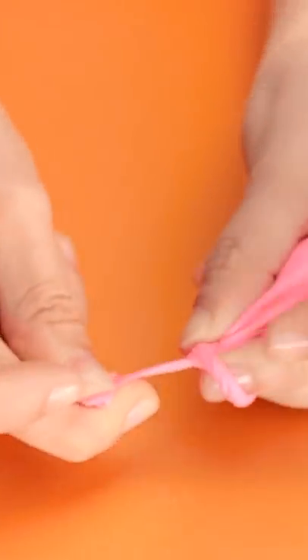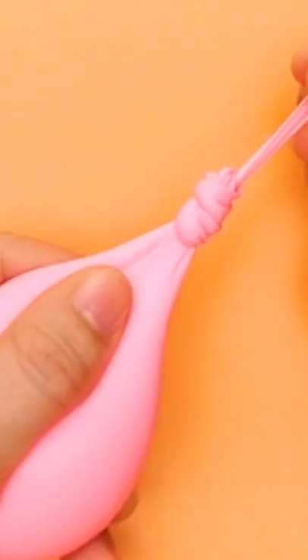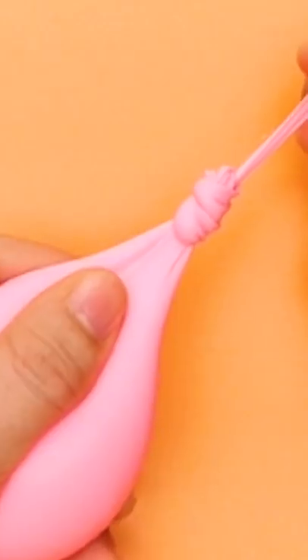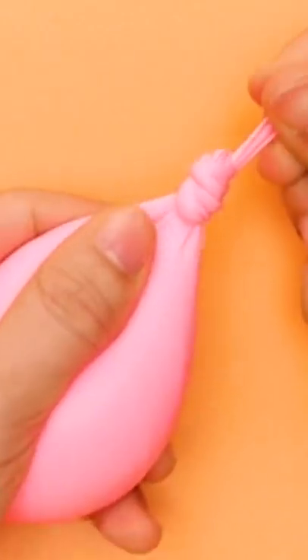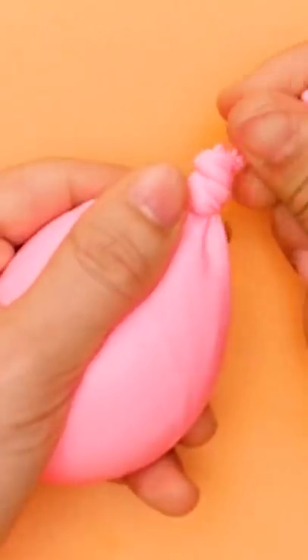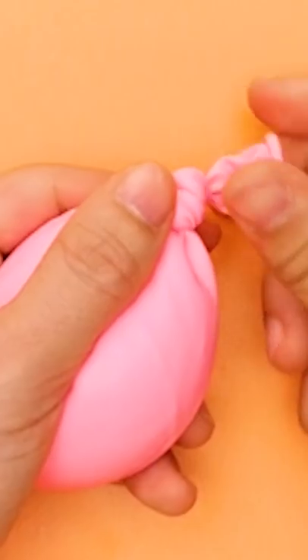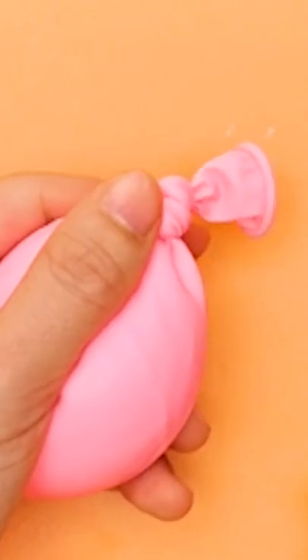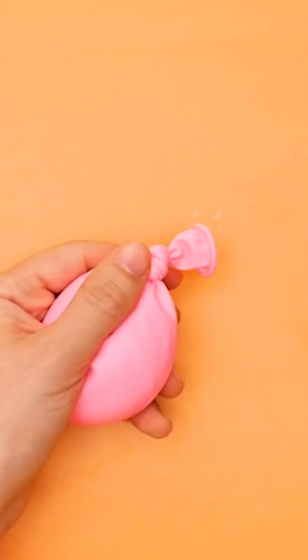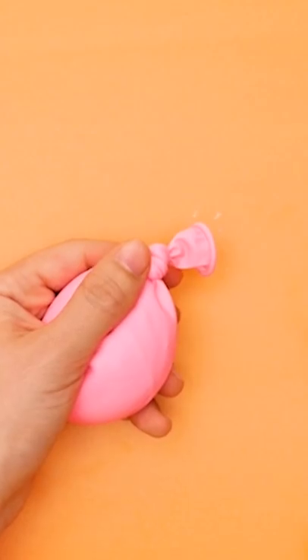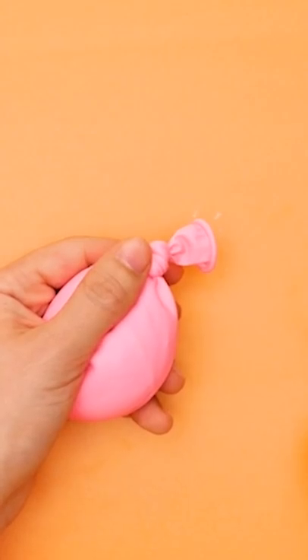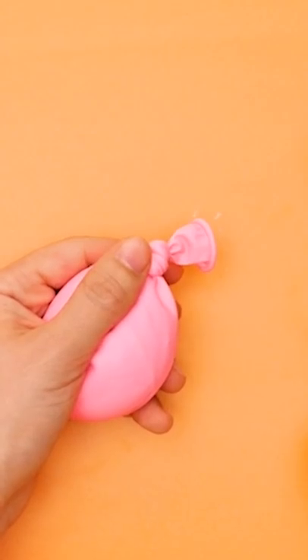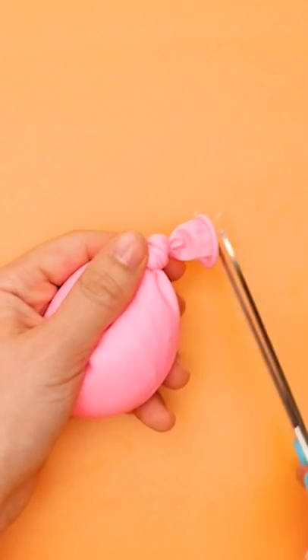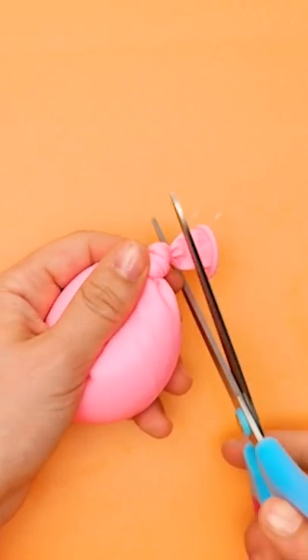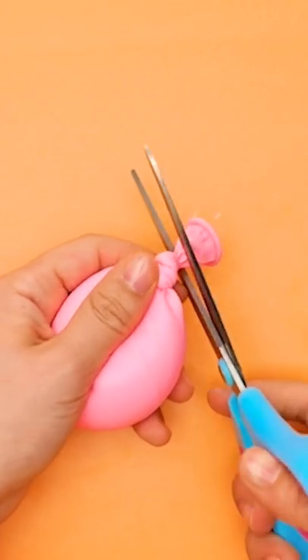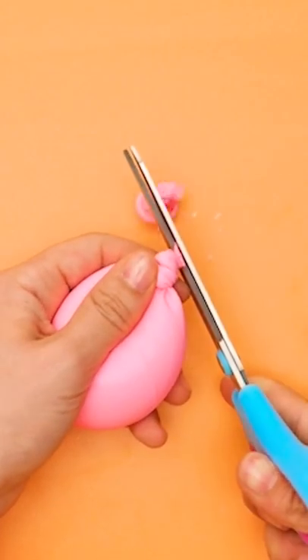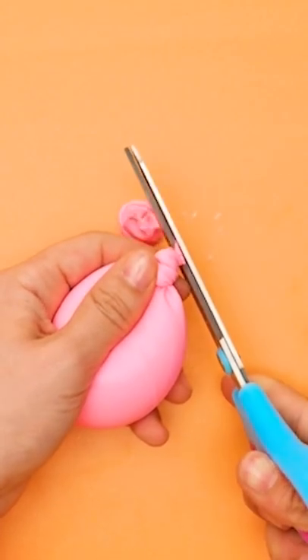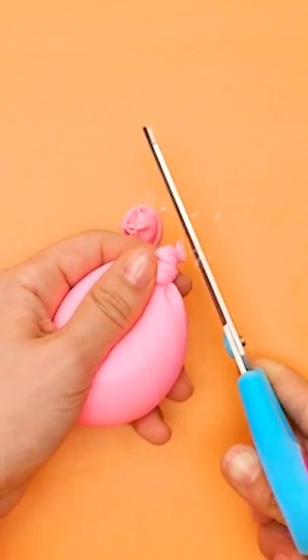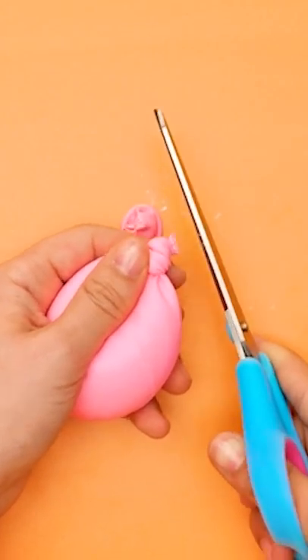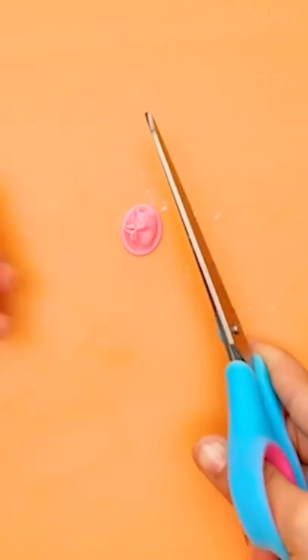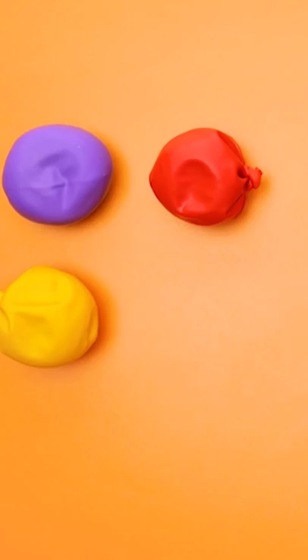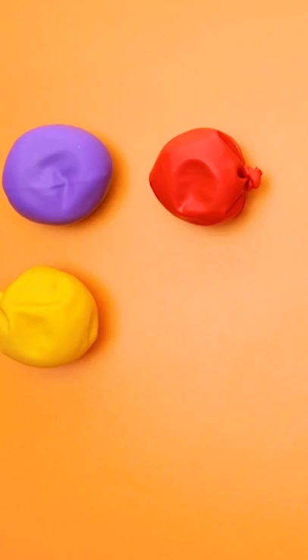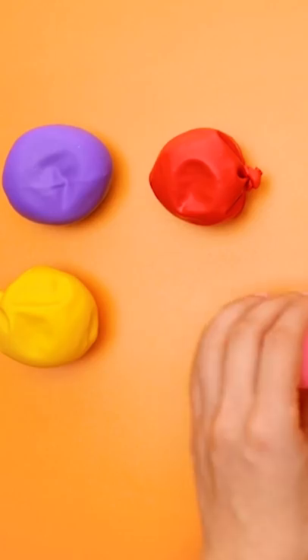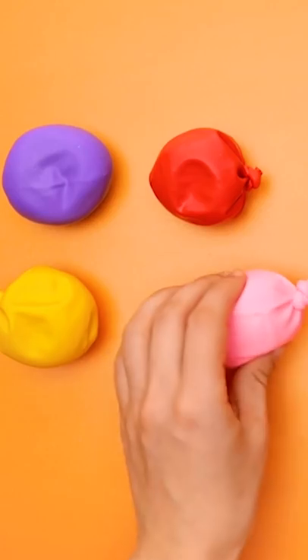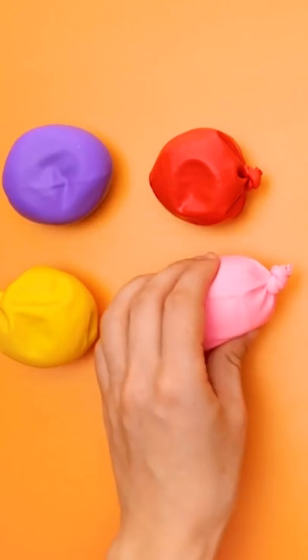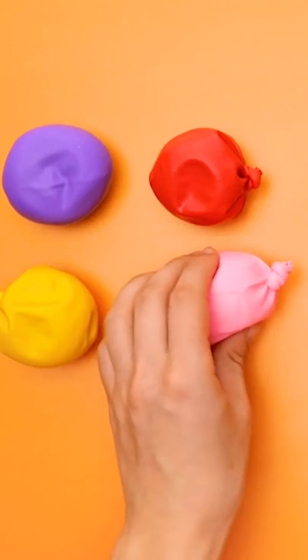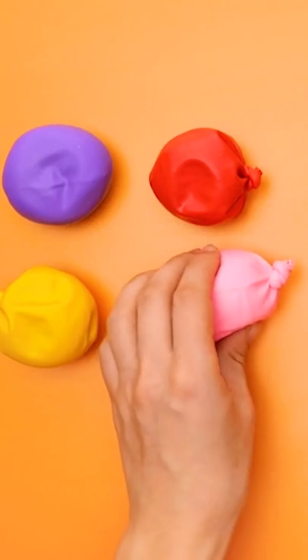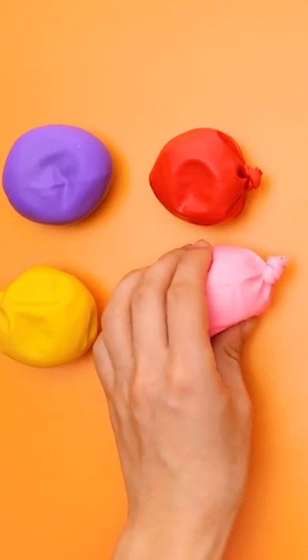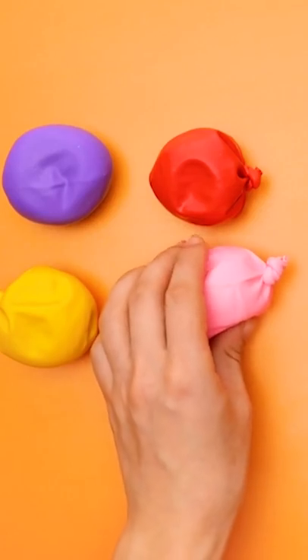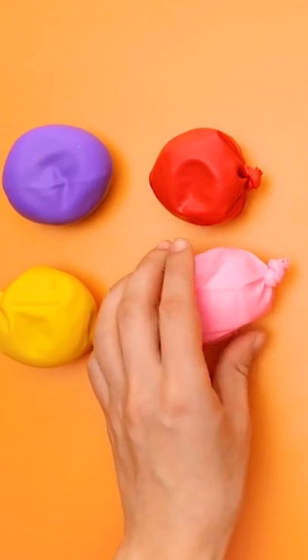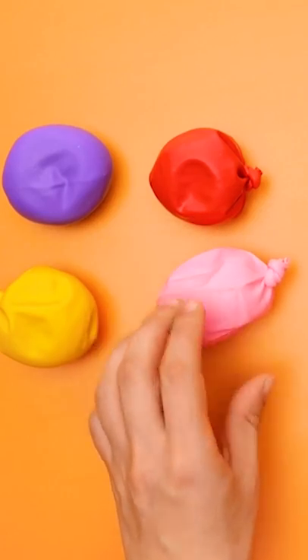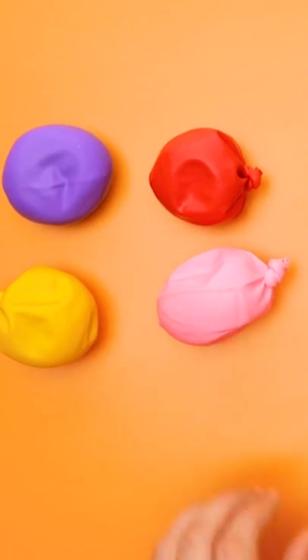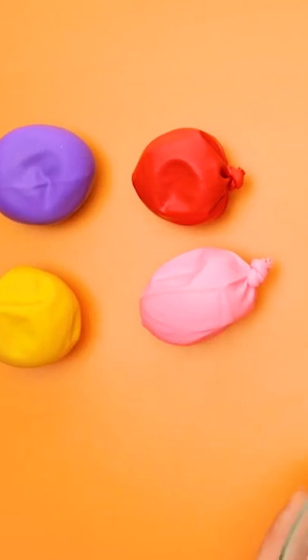Make sure it's tight! Use scissors to cut off the excess from the balloon. Do this with different colors of balloons.